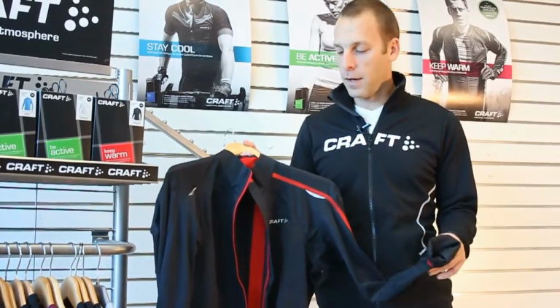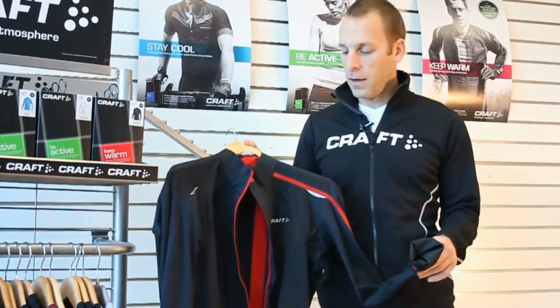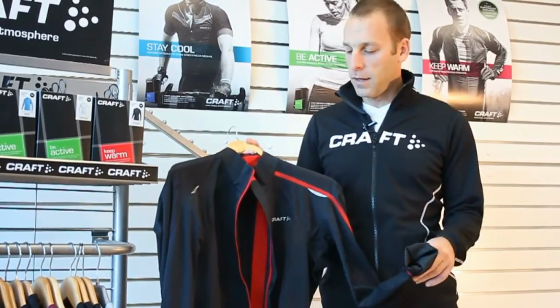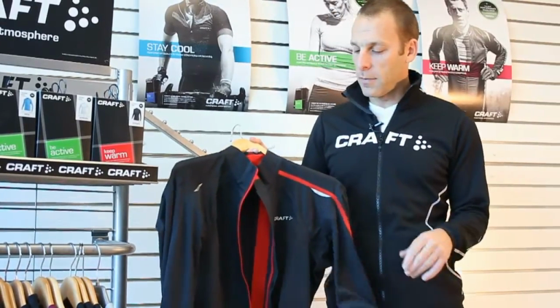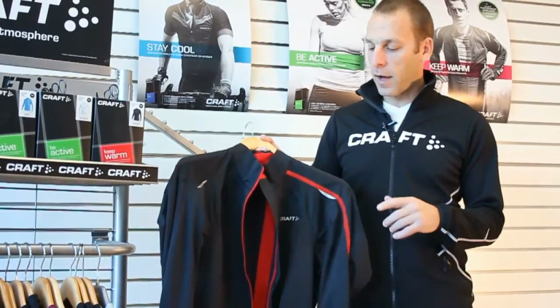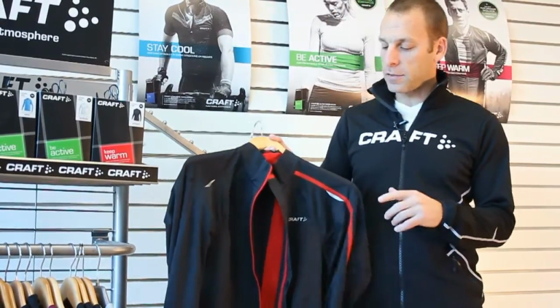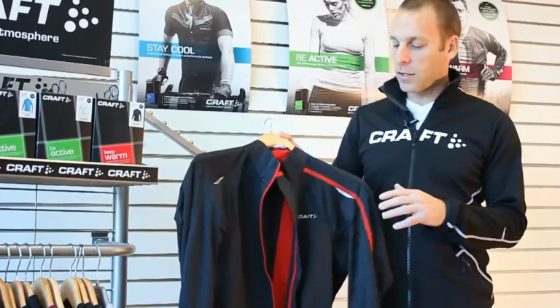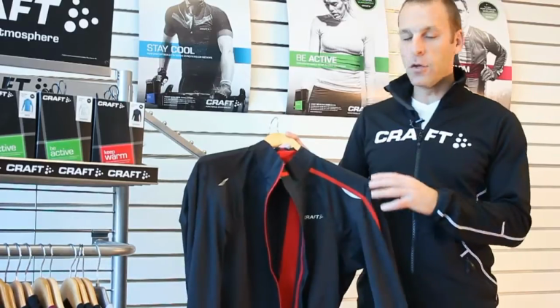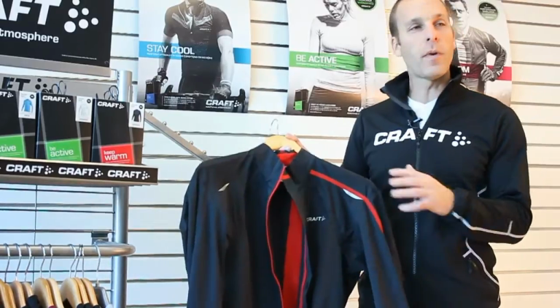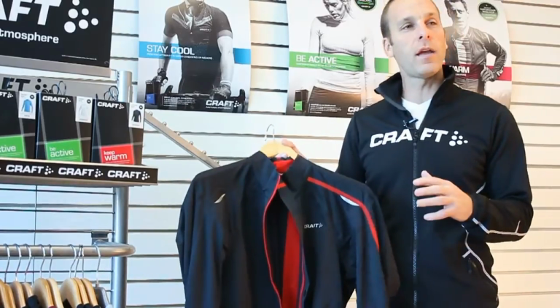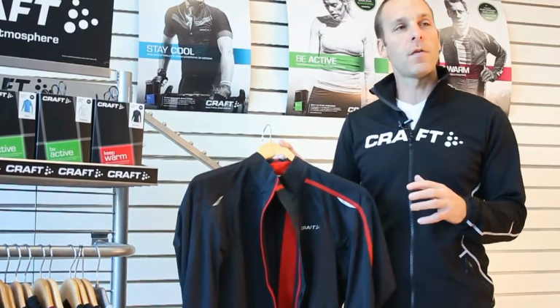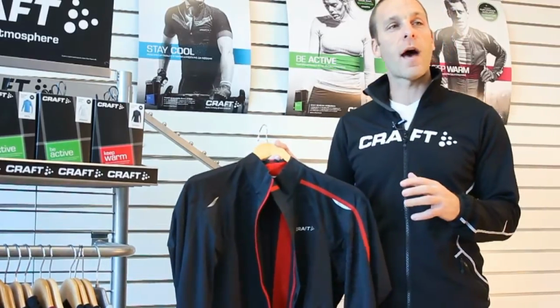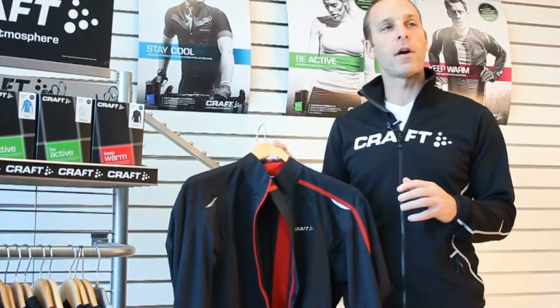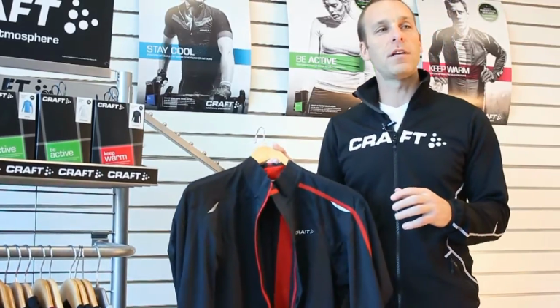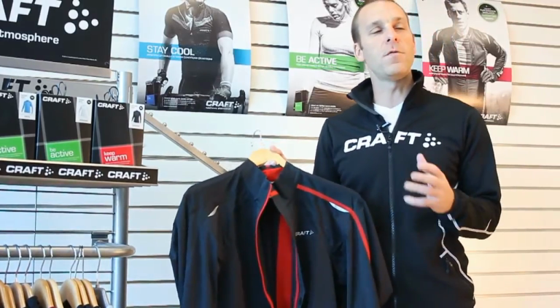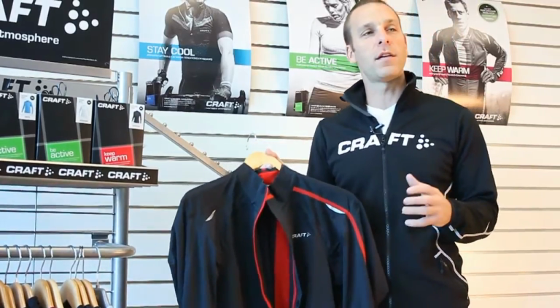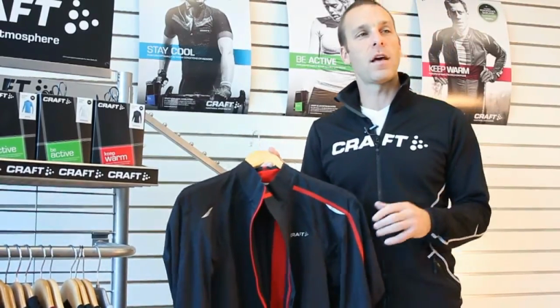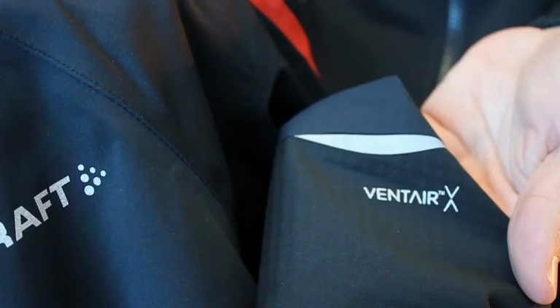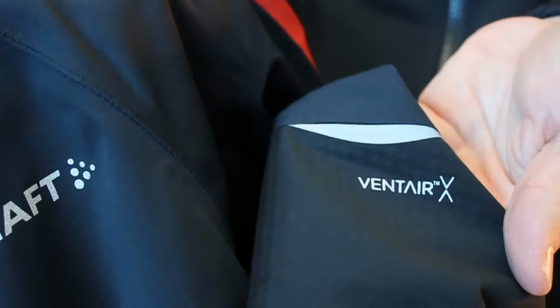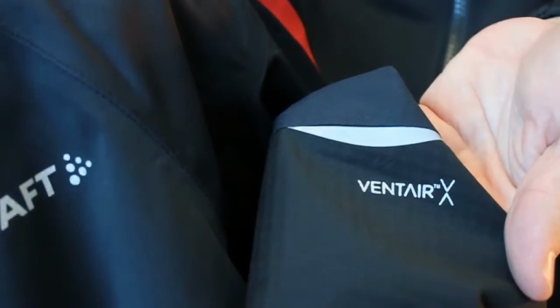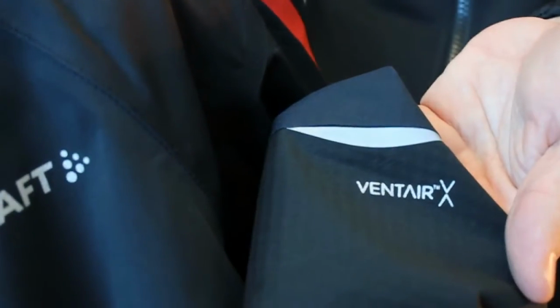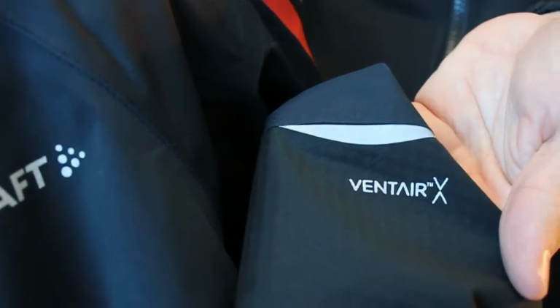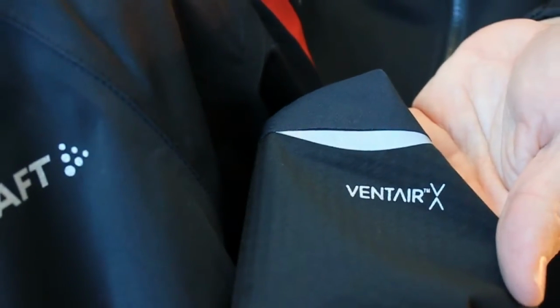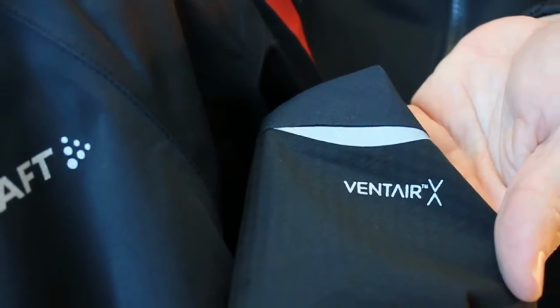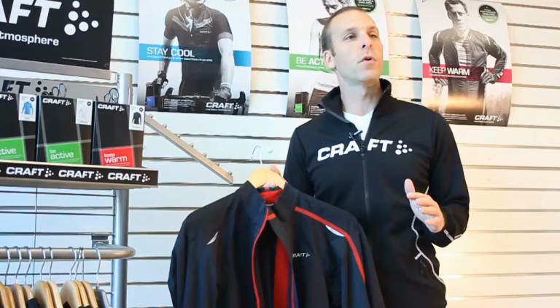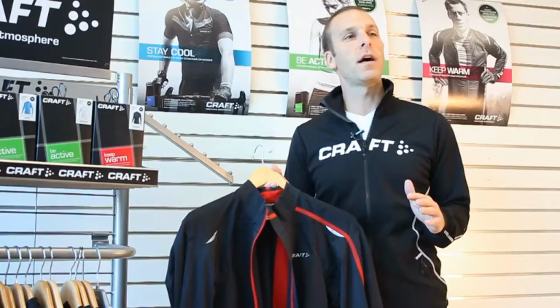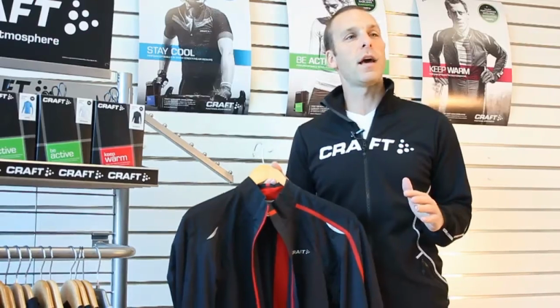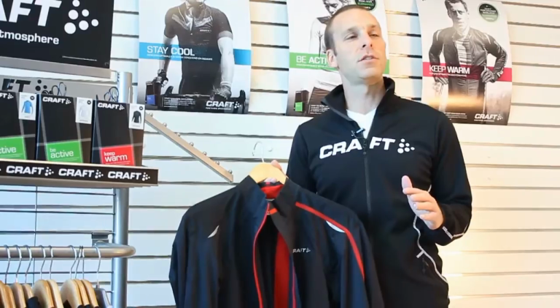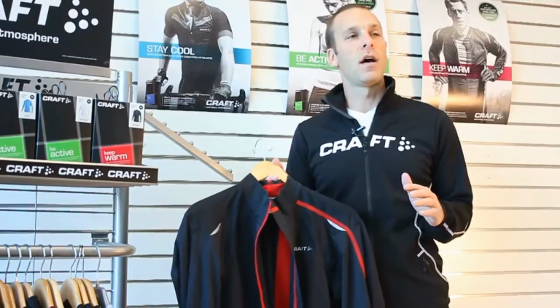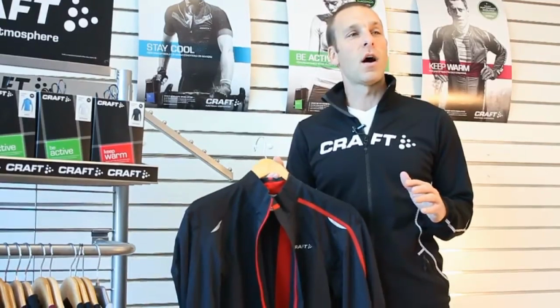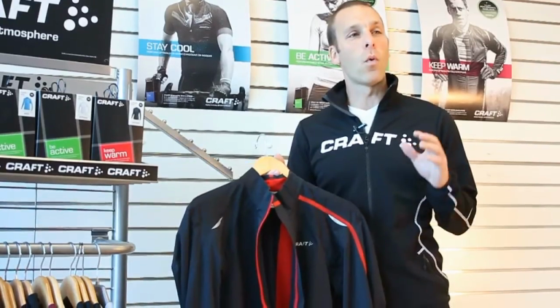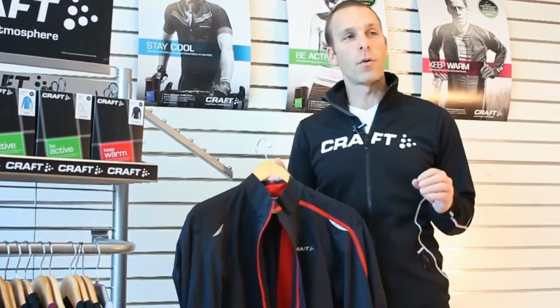It combines two main fabrics: E-Vent and Ventair Wind. Both are super cutting edge and waterproof,